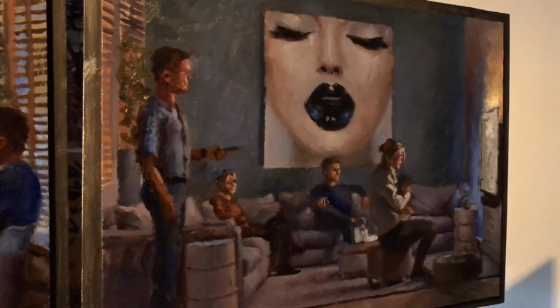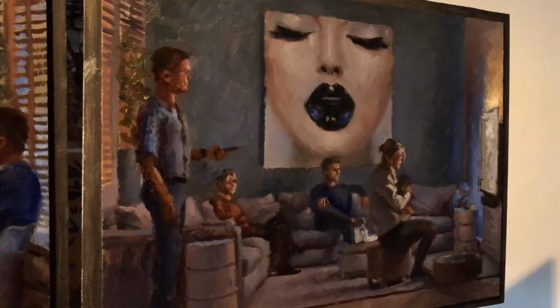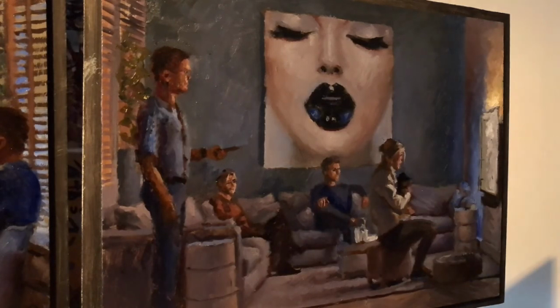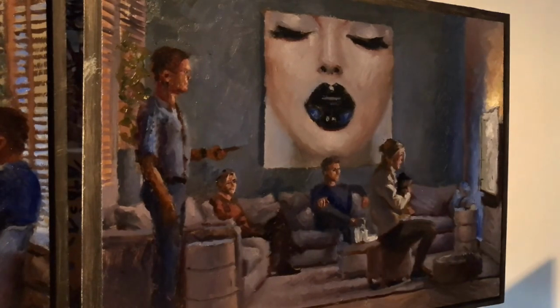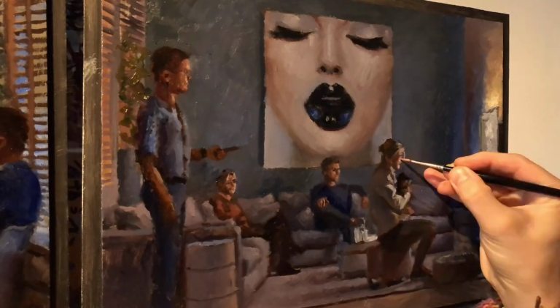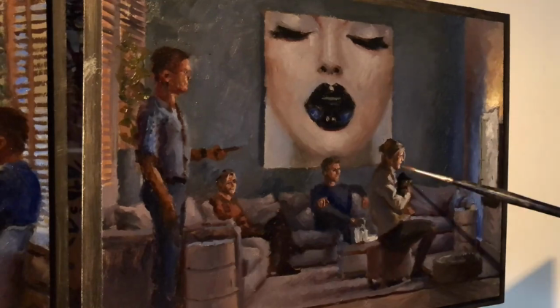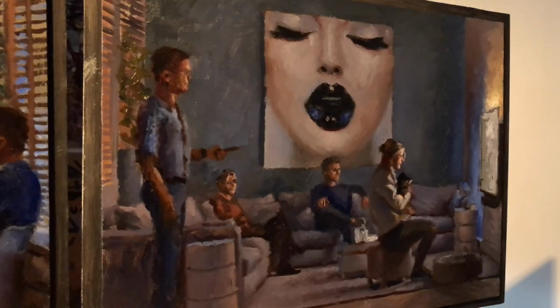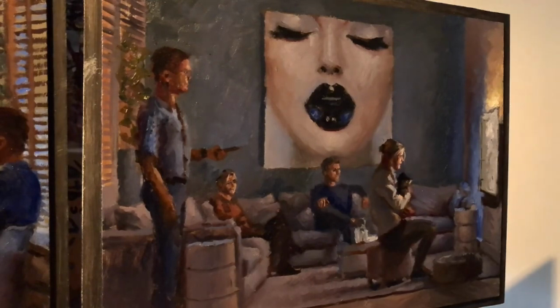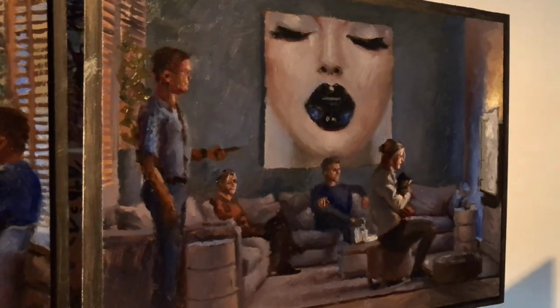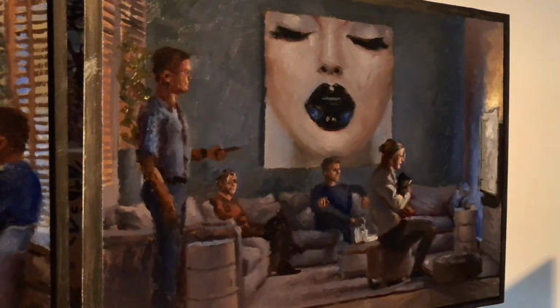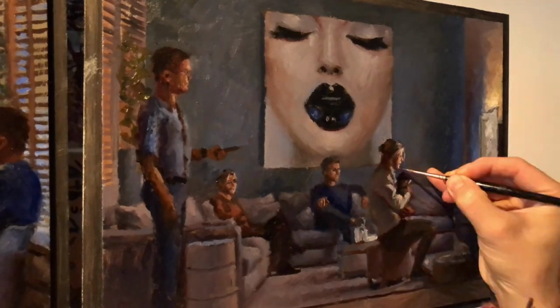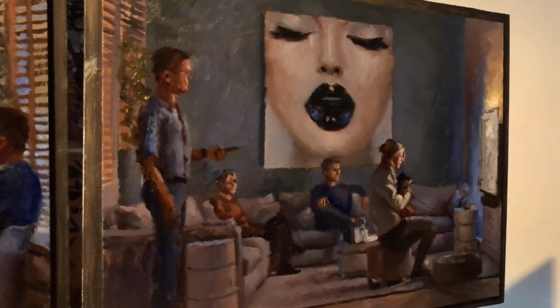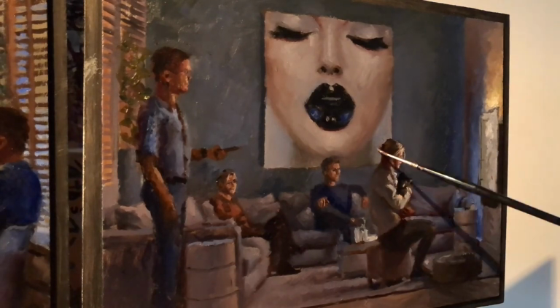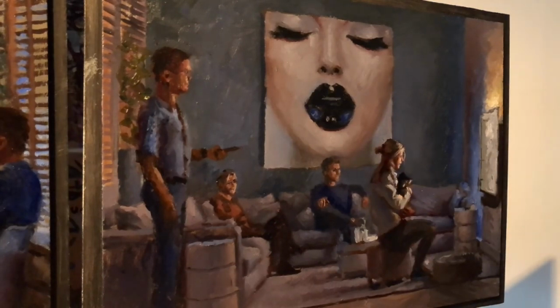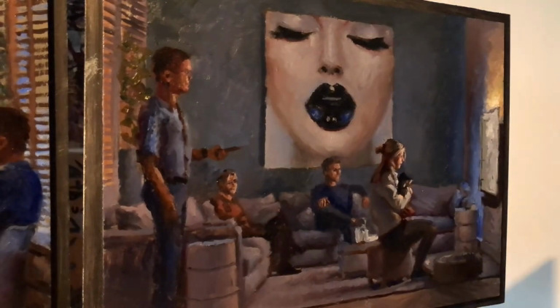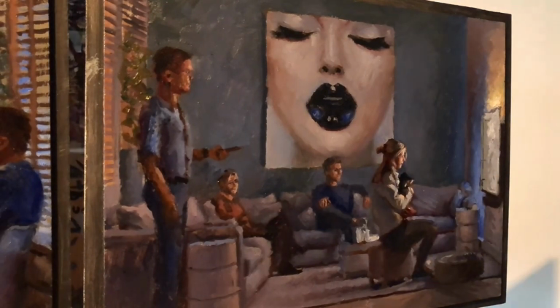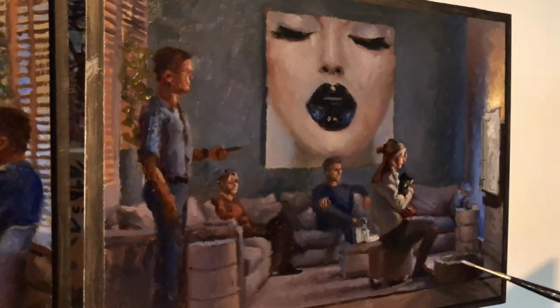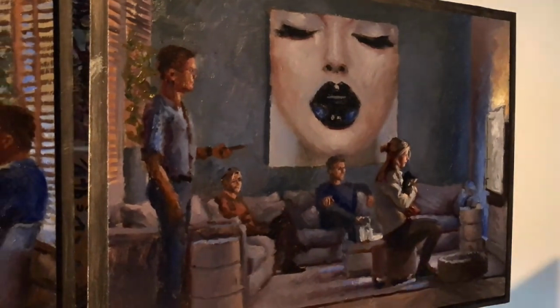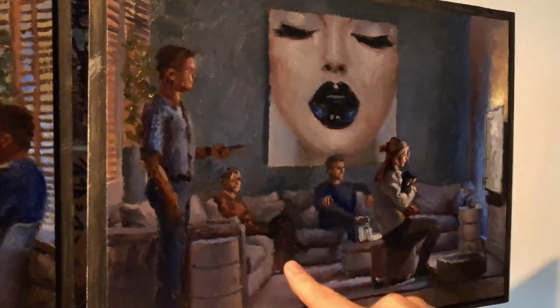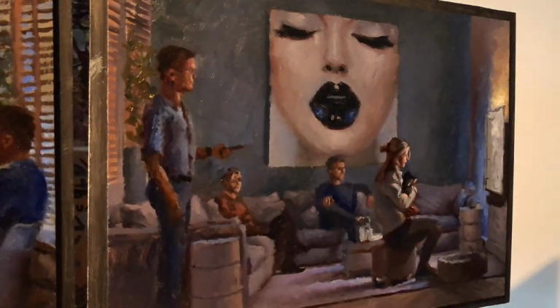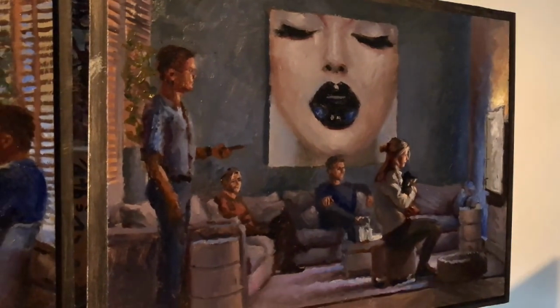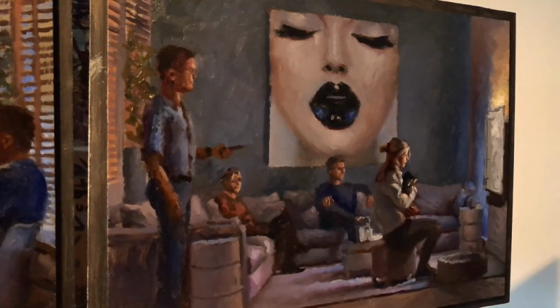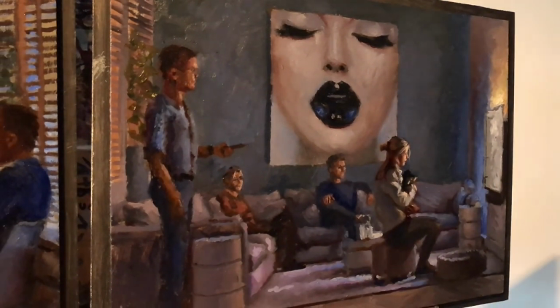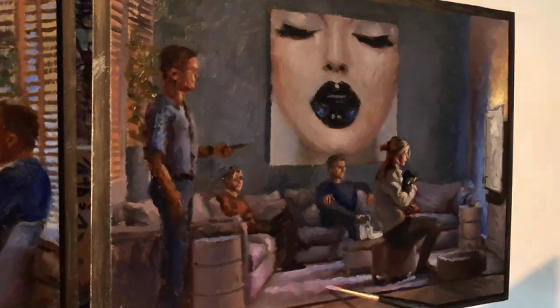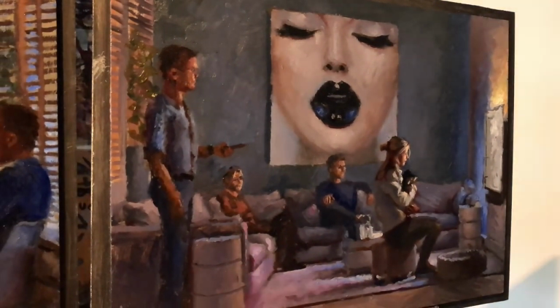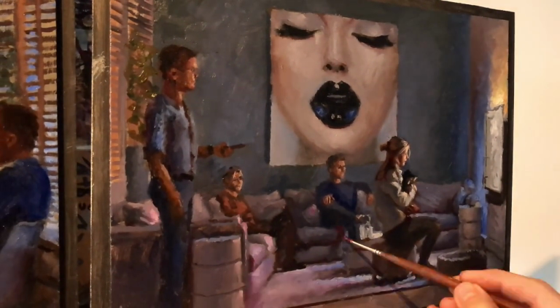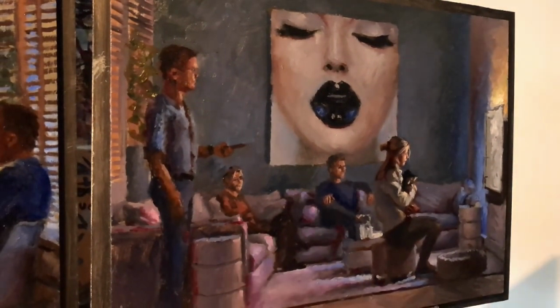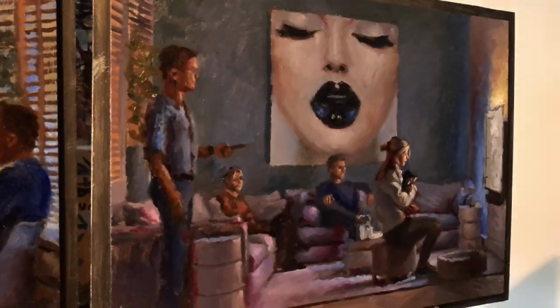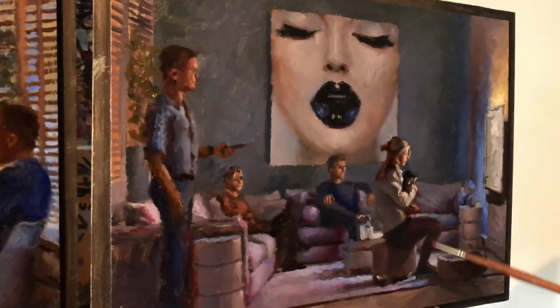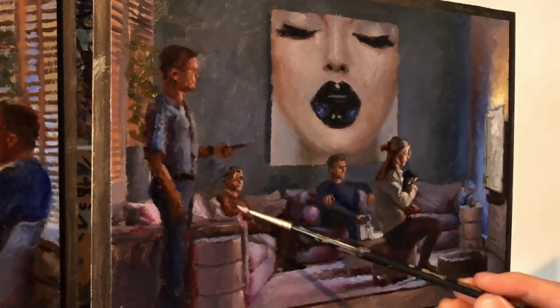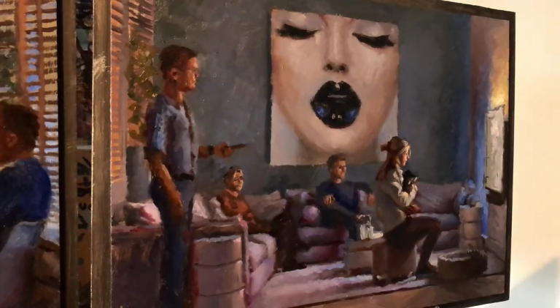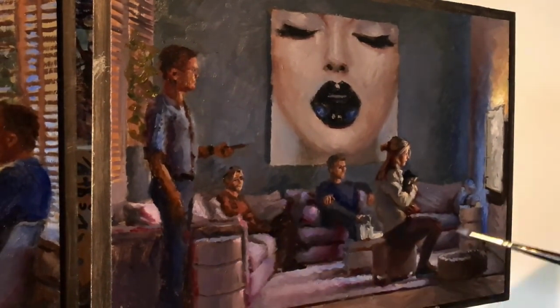And now the final touch for the second pre-study for the TV painting.